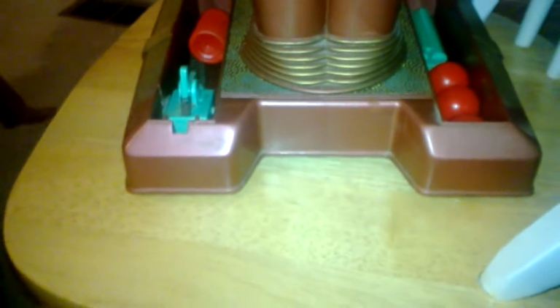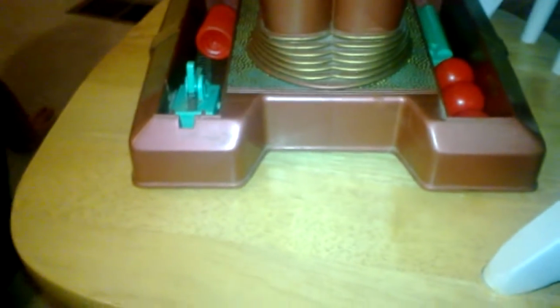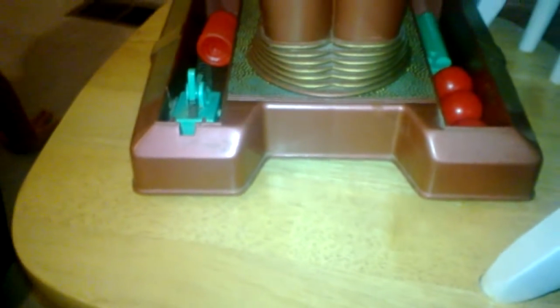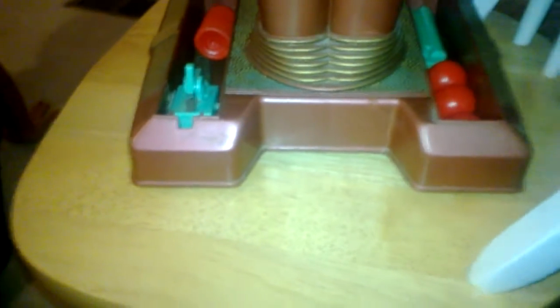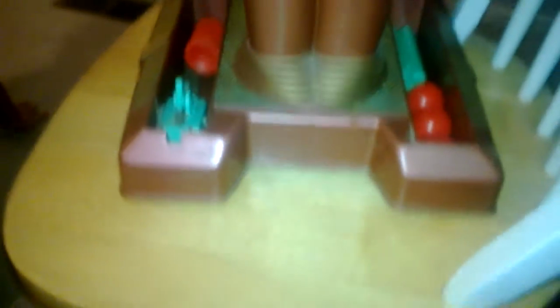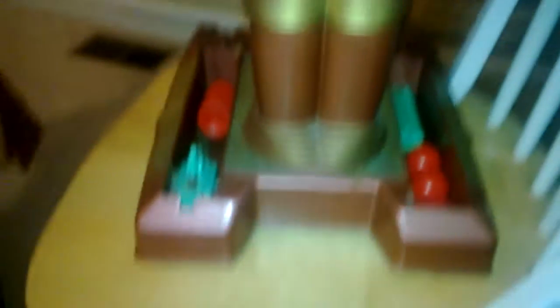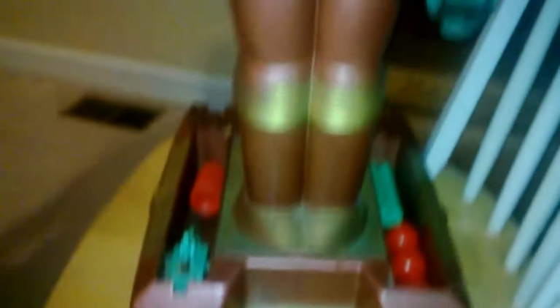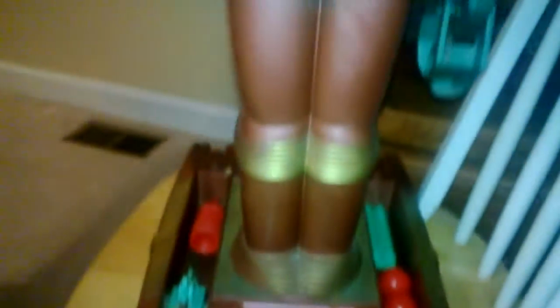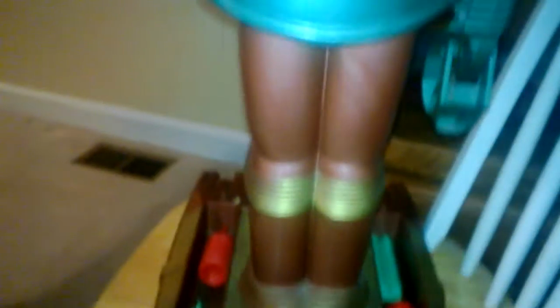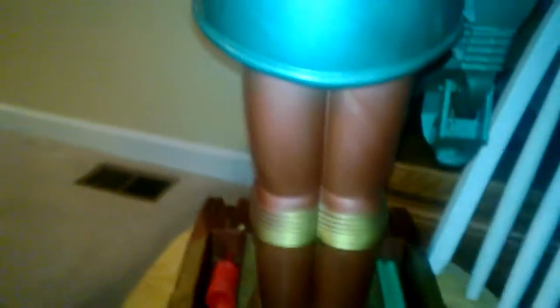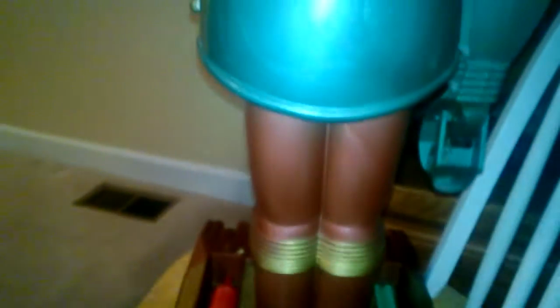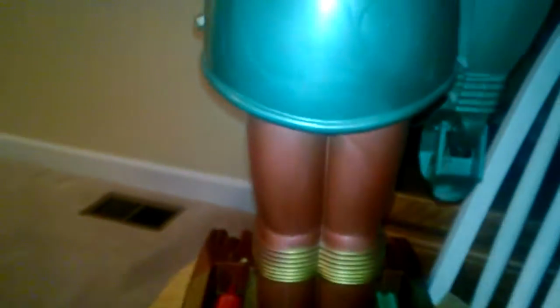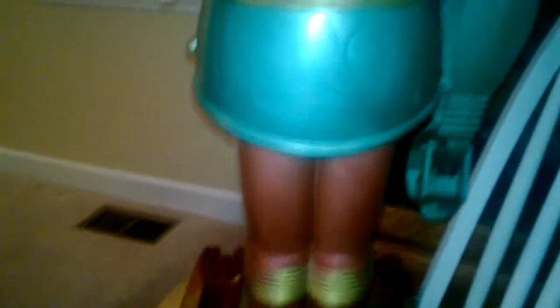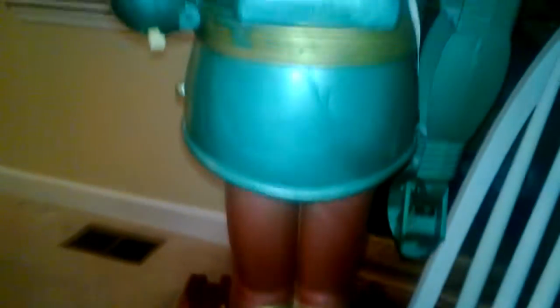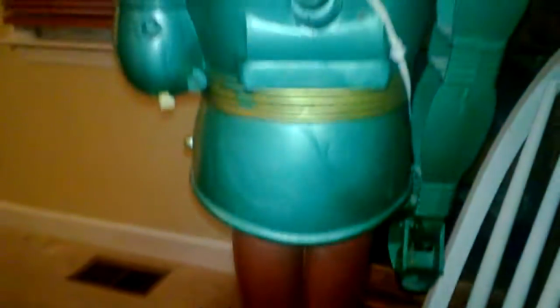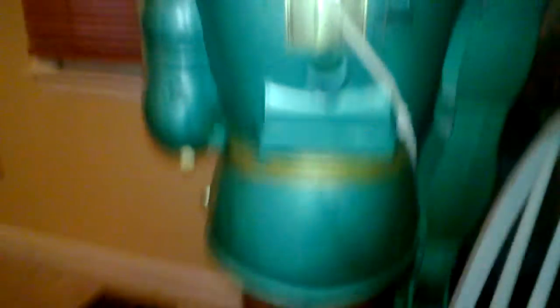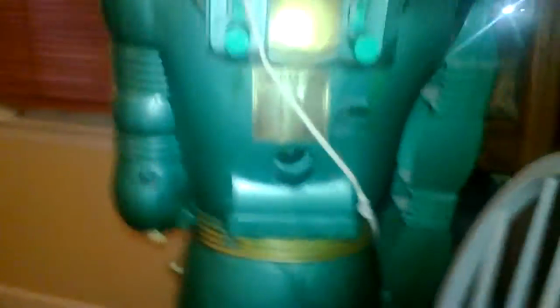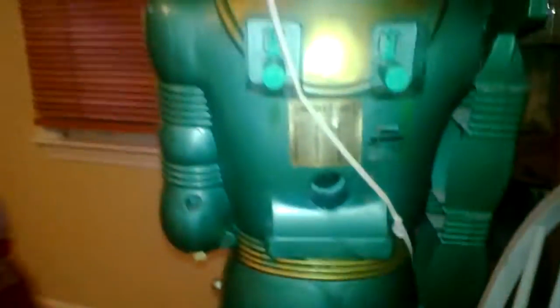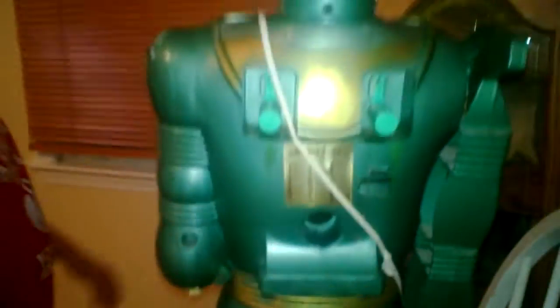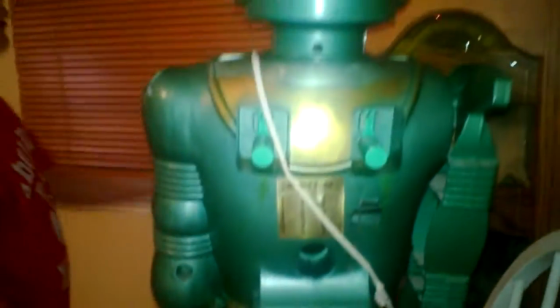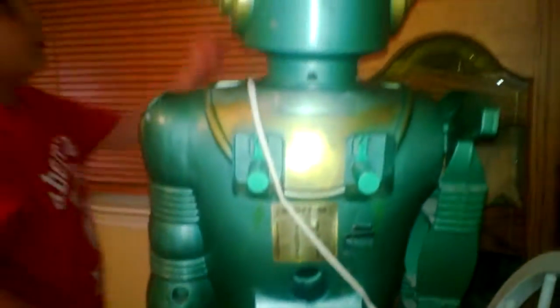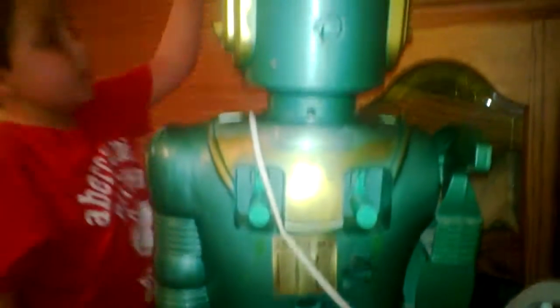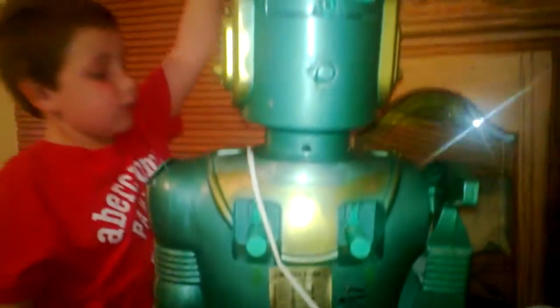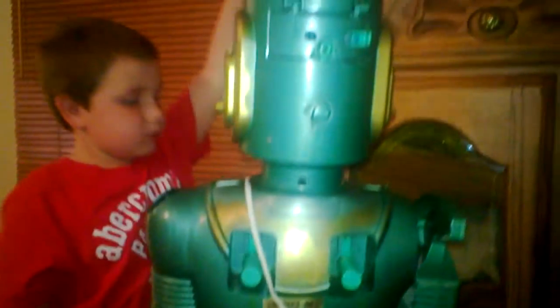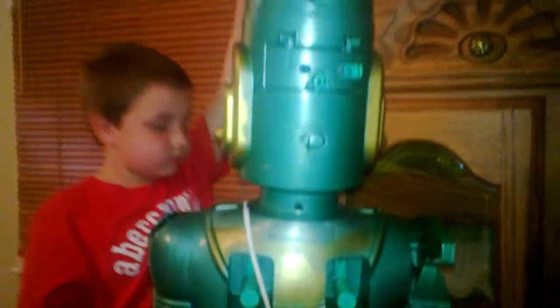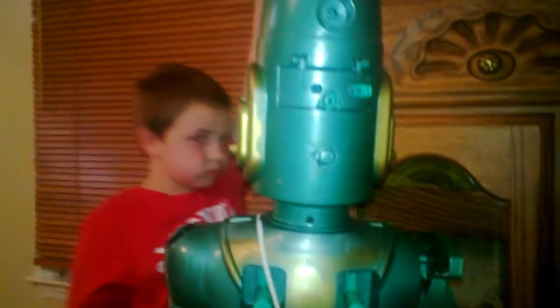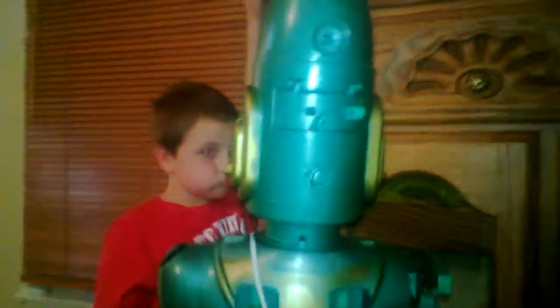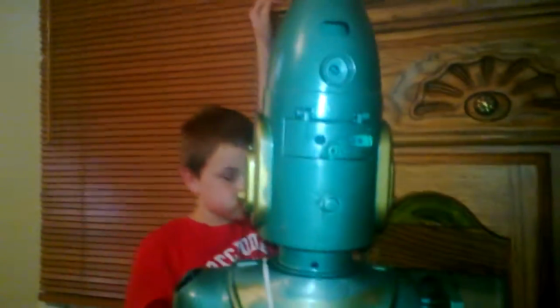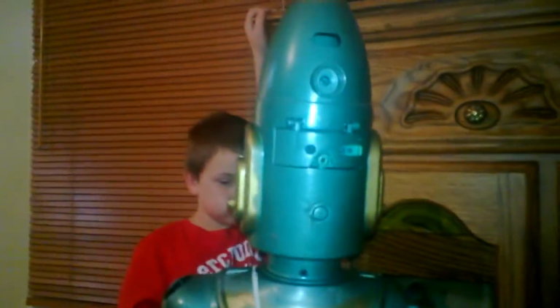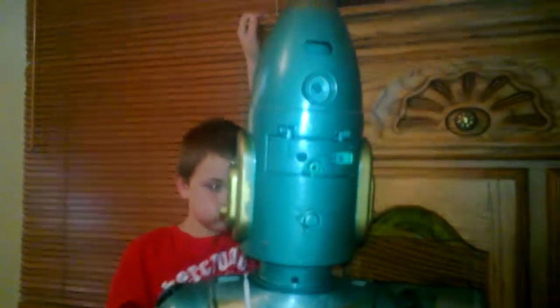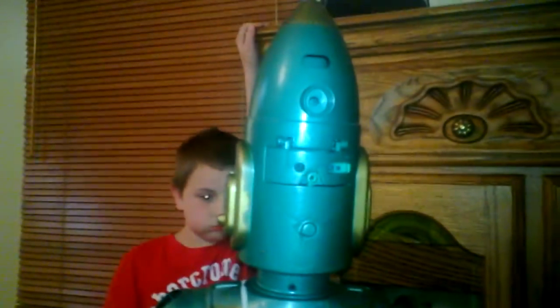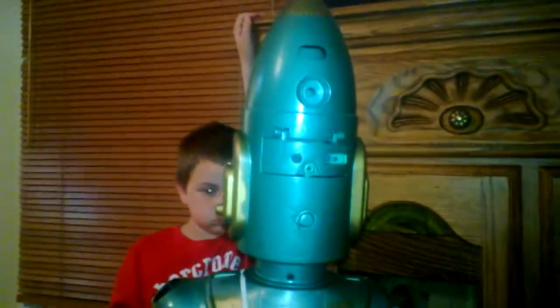Overall, I think it looks very good. Just wanted to show you that.